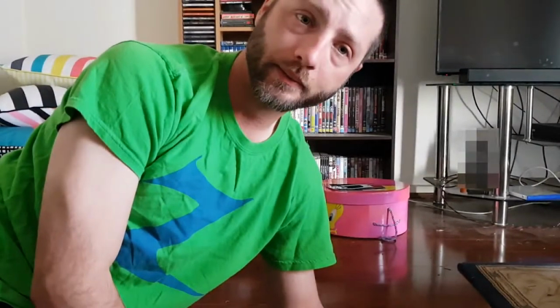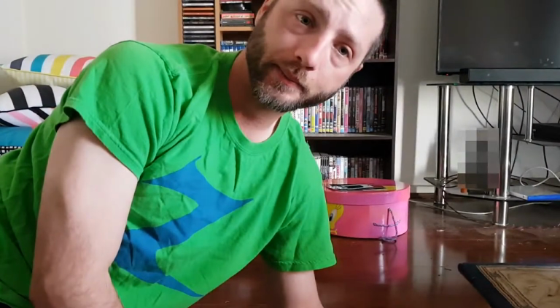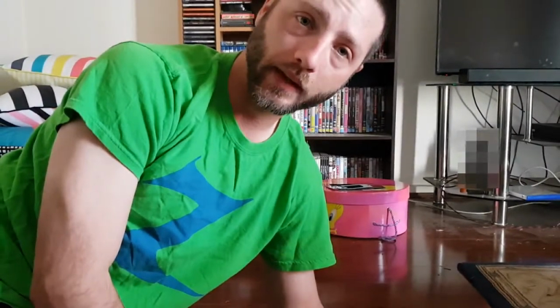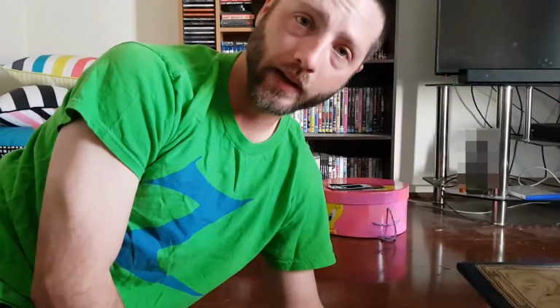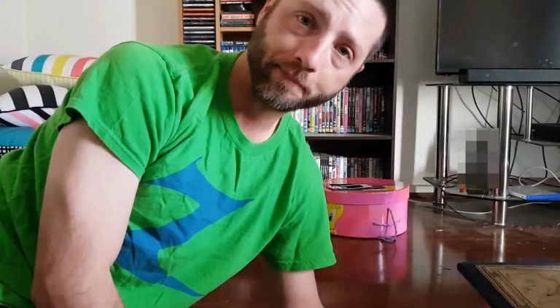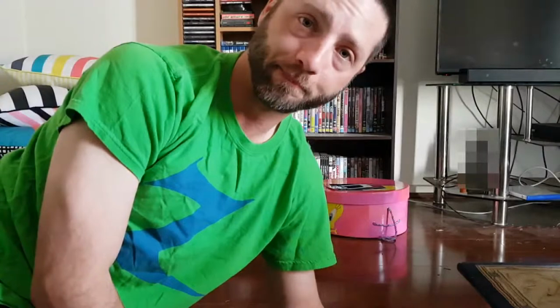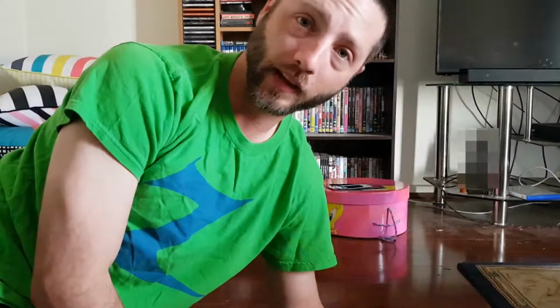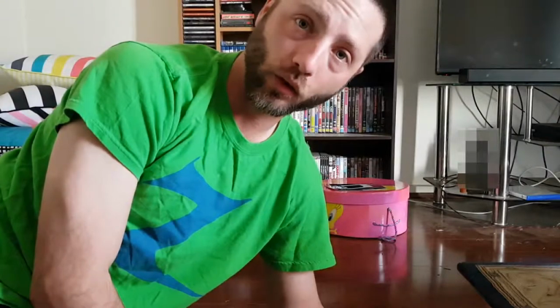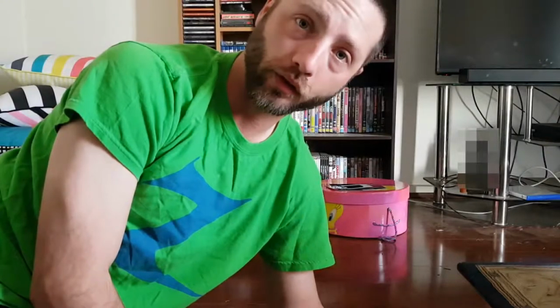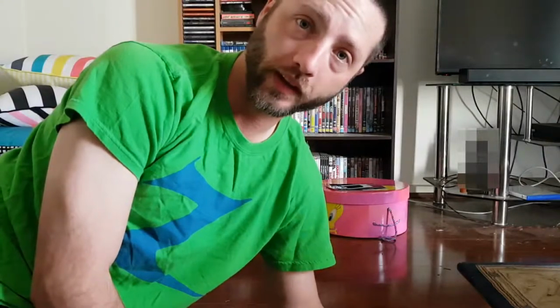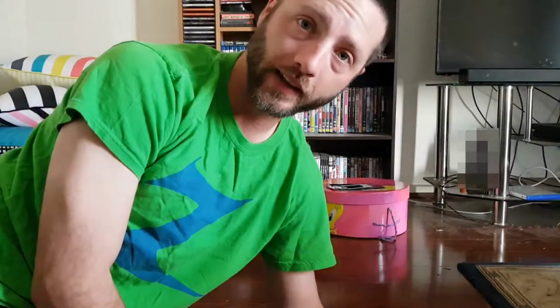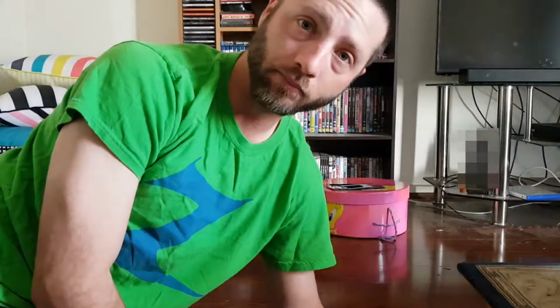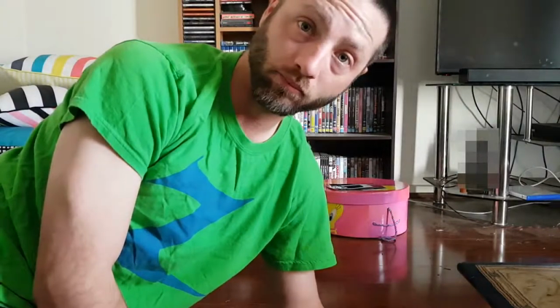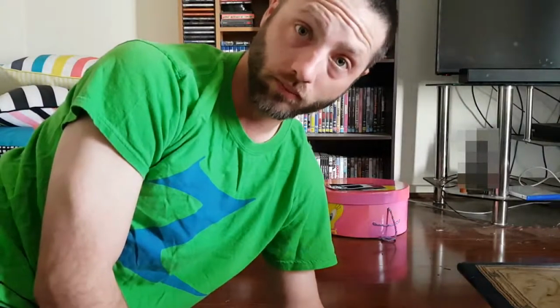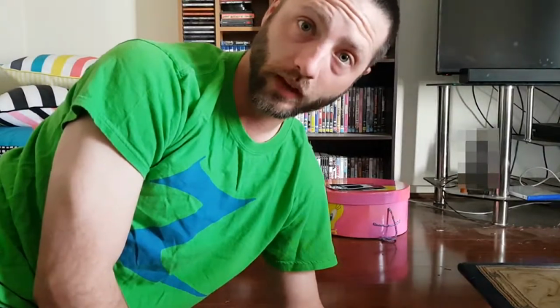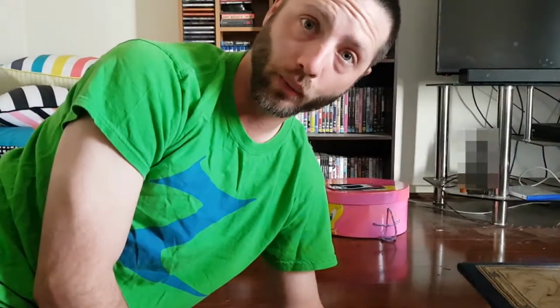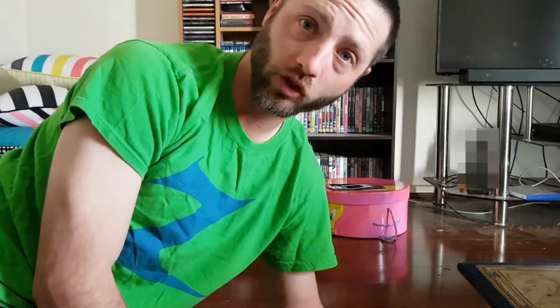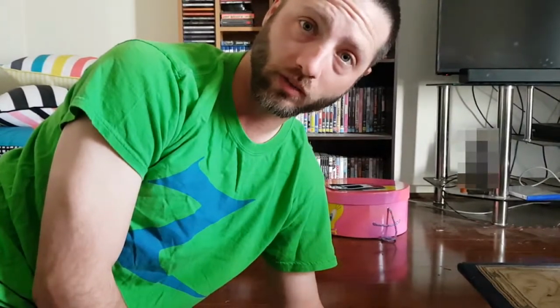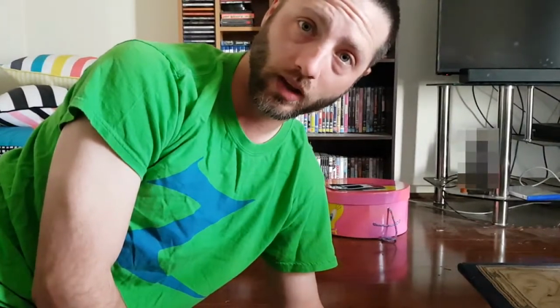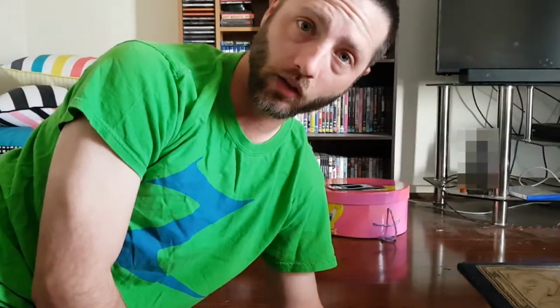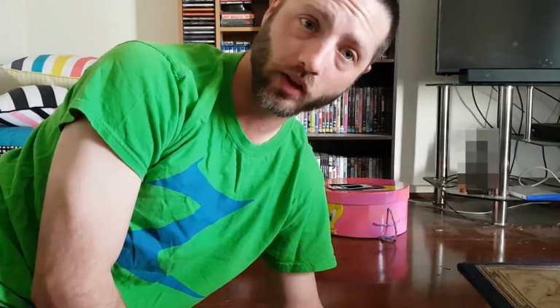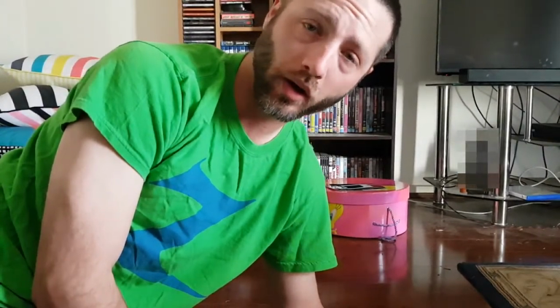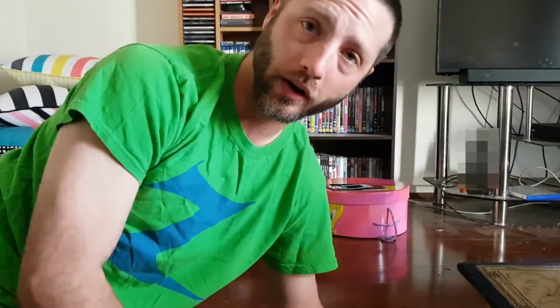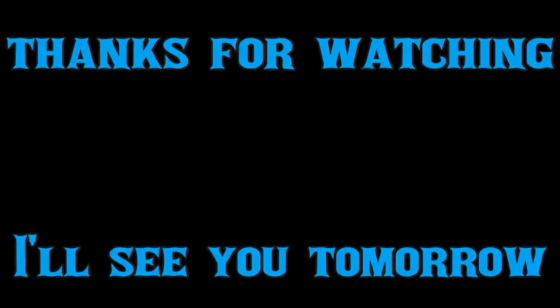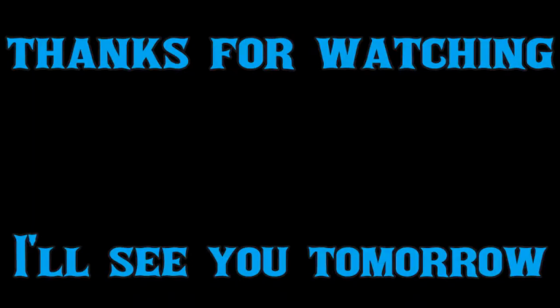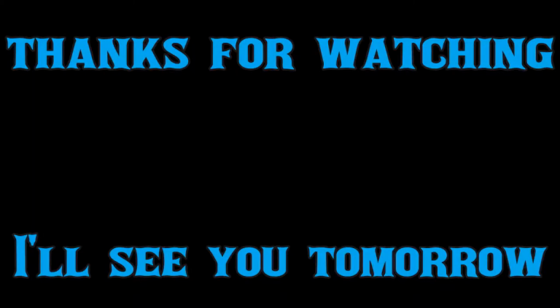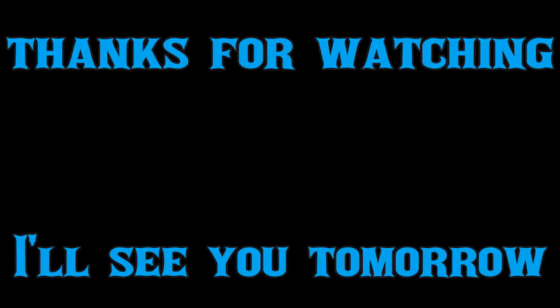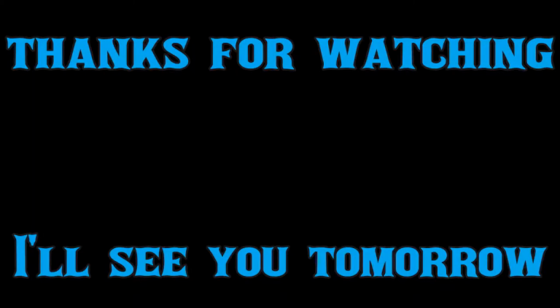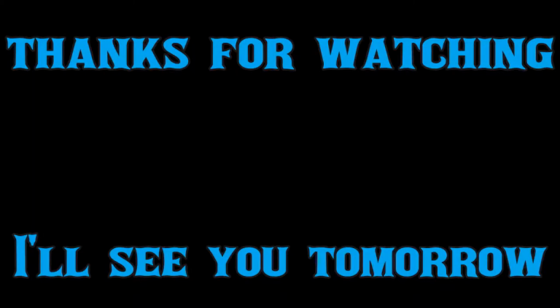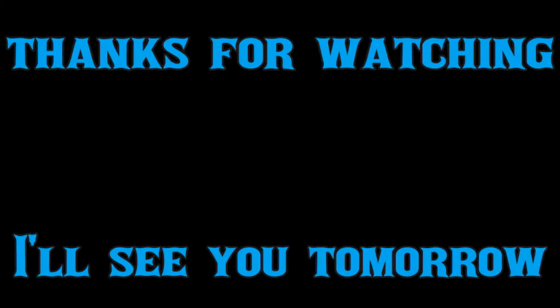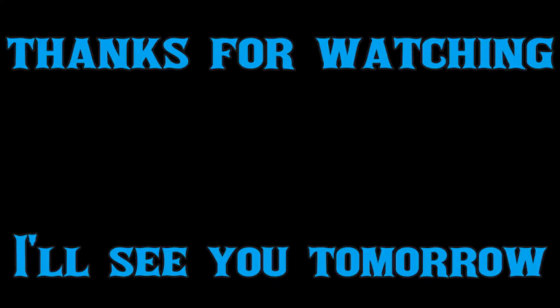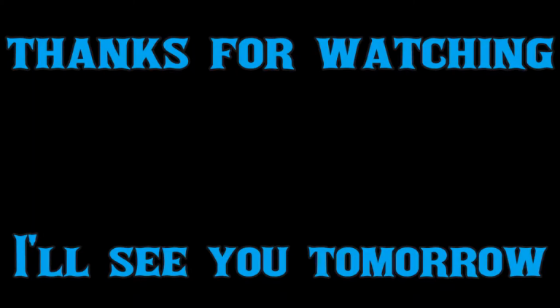Anyway, that's all for today. Thanks for watching. I'll see you tomorrow. Jazz club. Yeah.